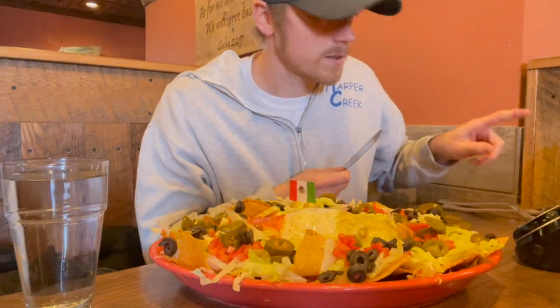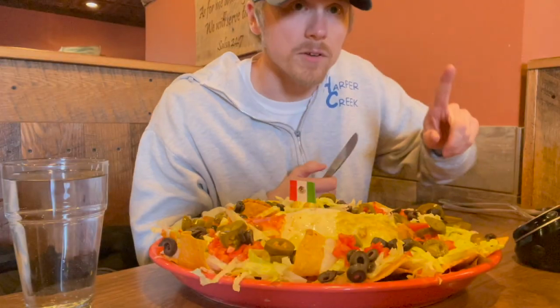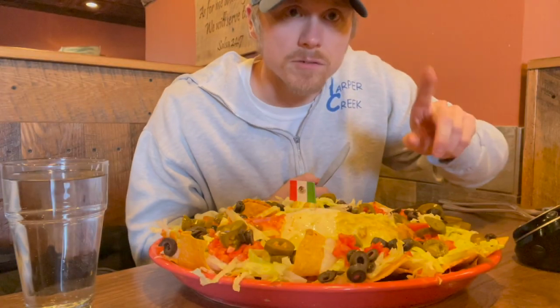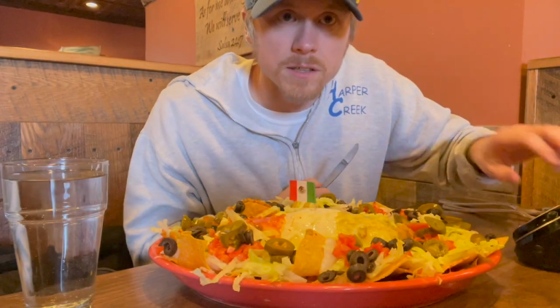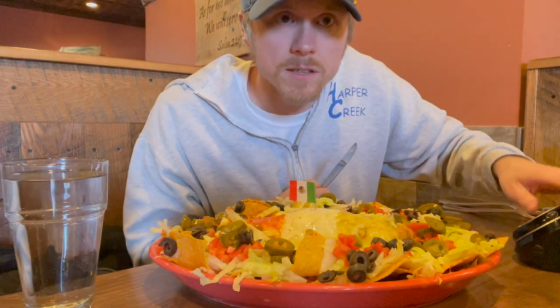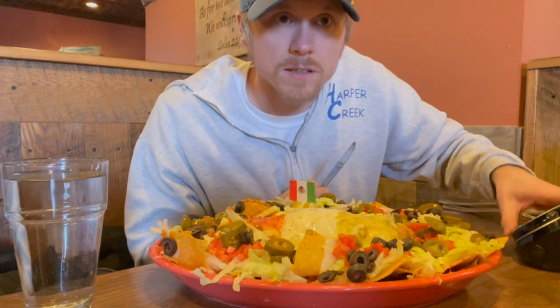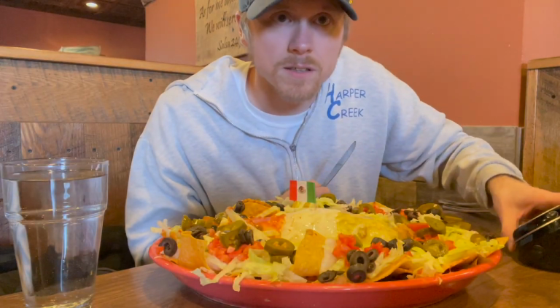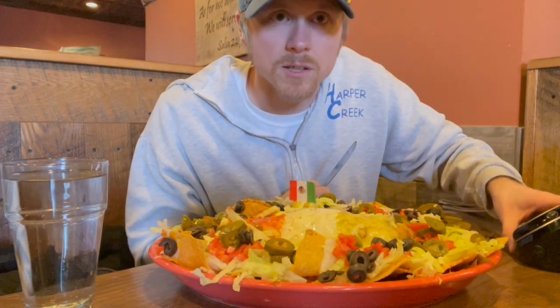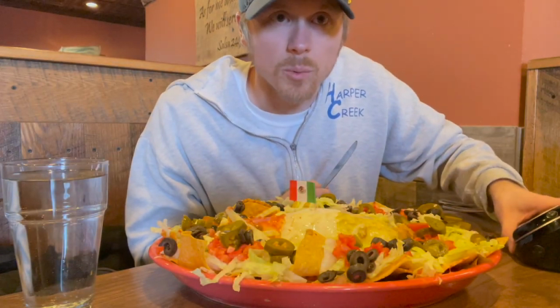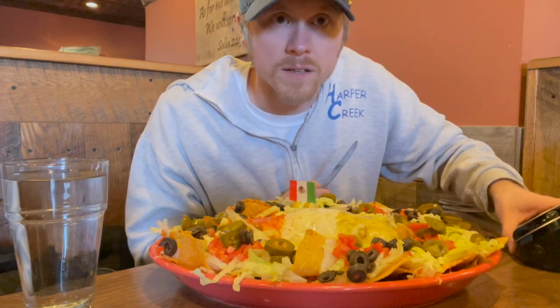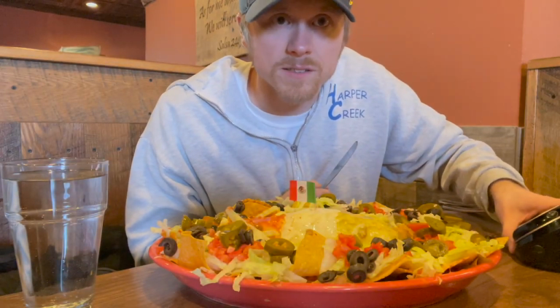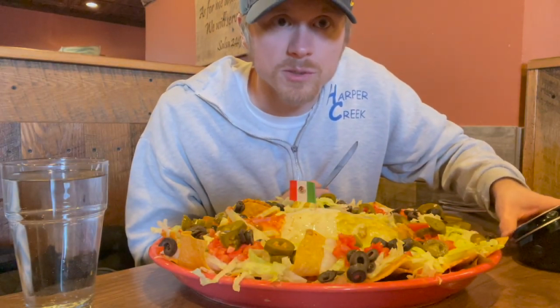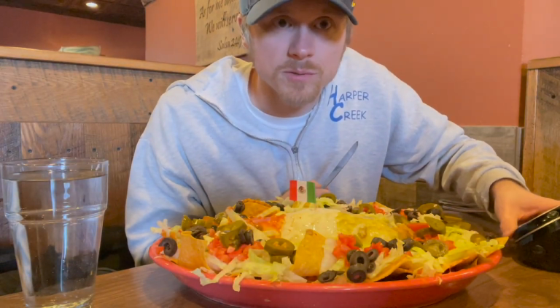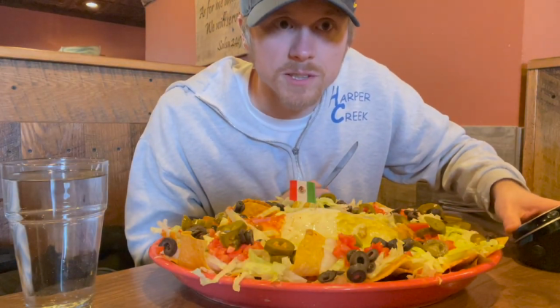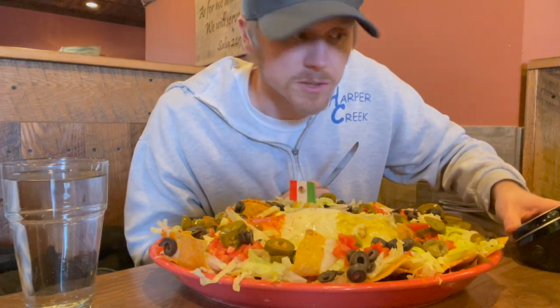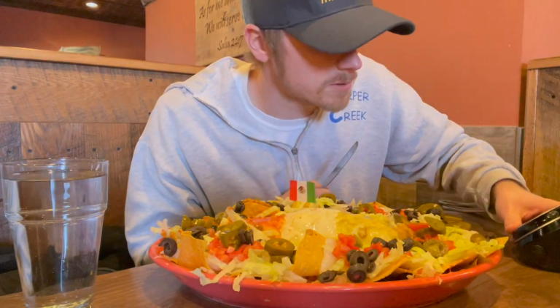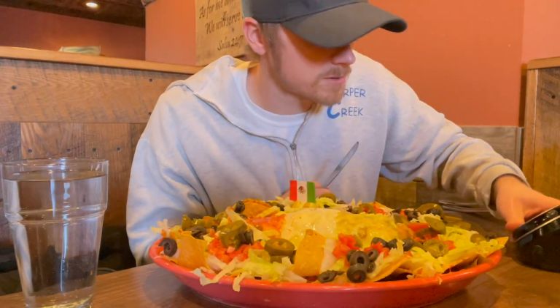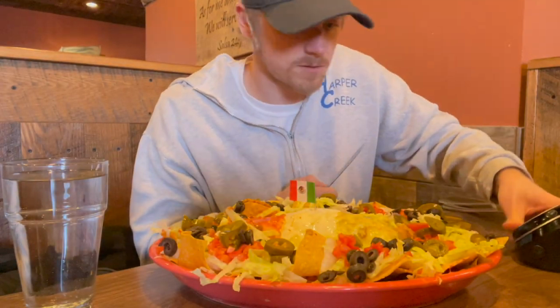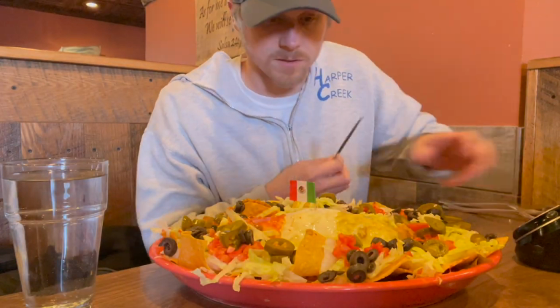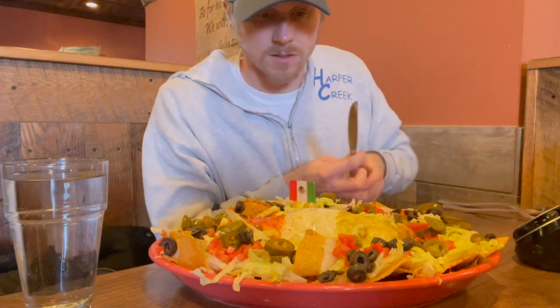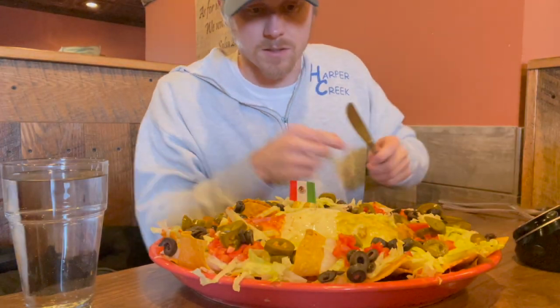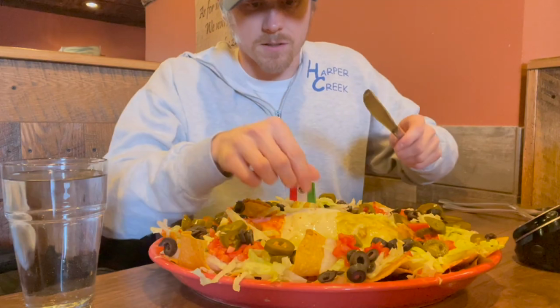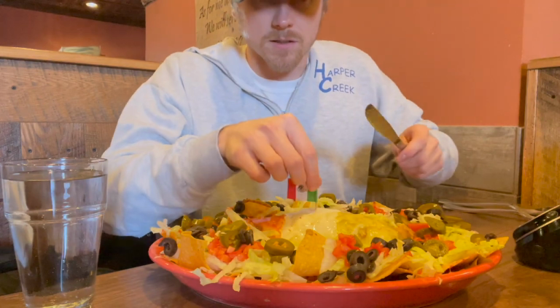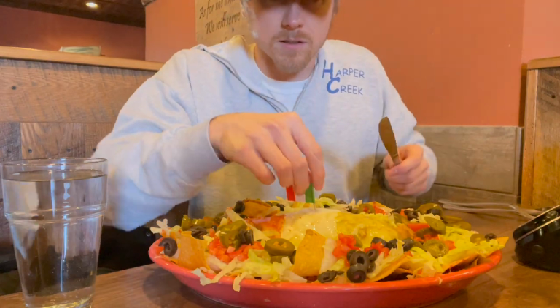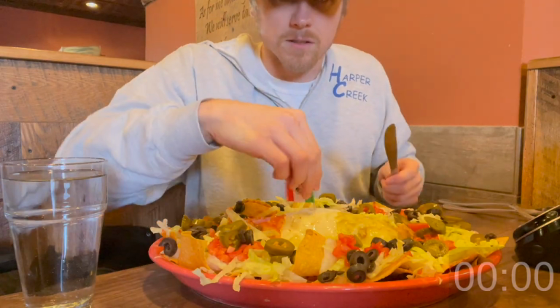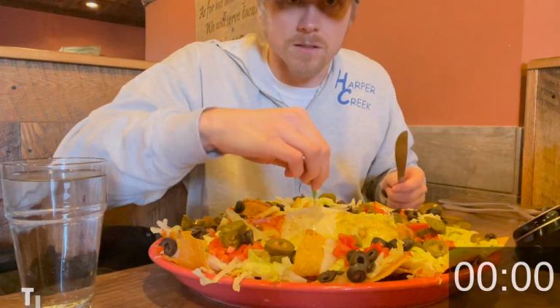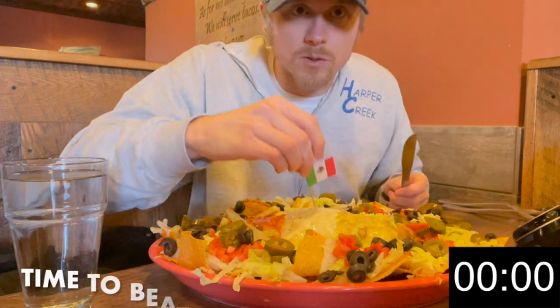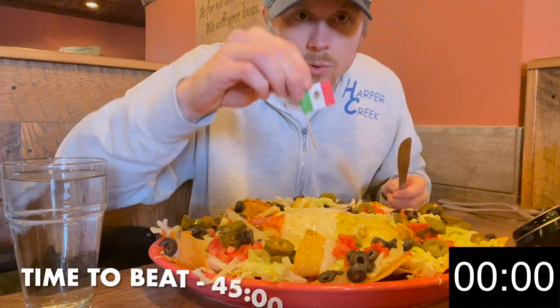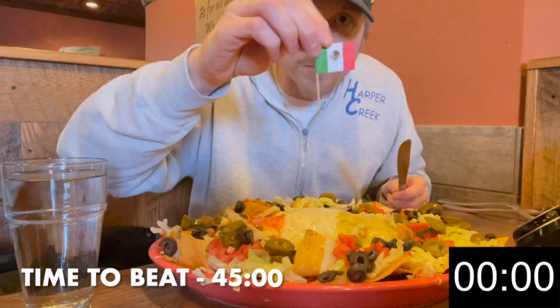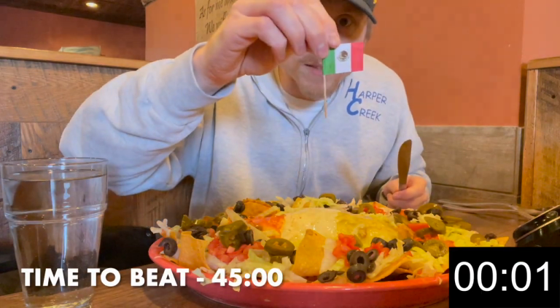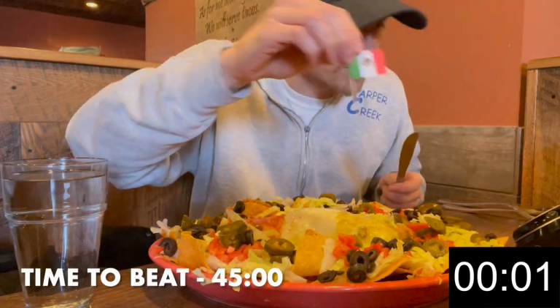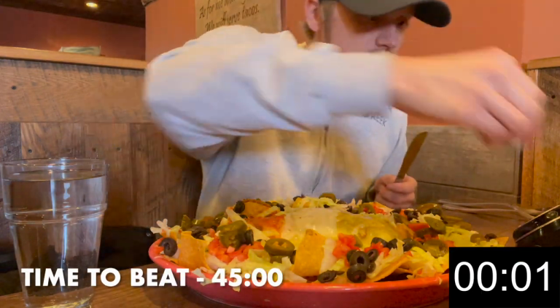All right, count to three. One, two, three, here we go. Cool Mexican flag.